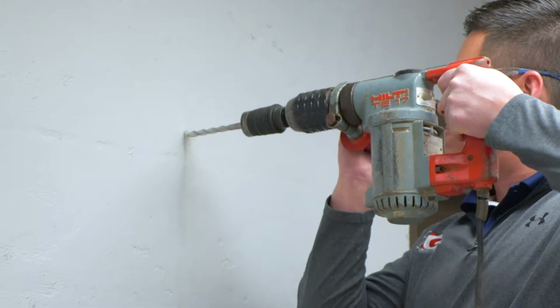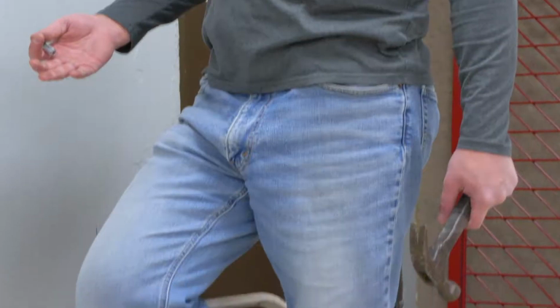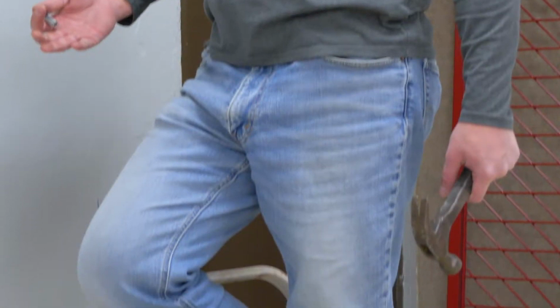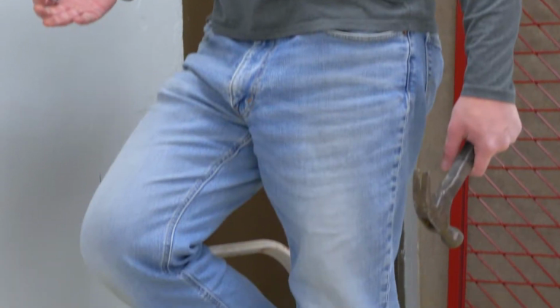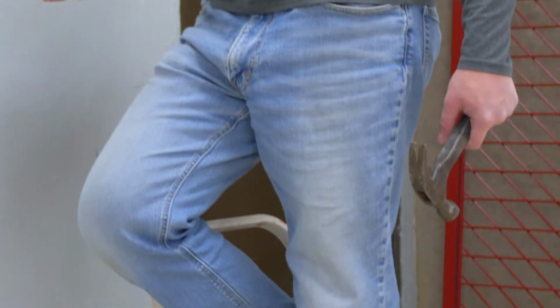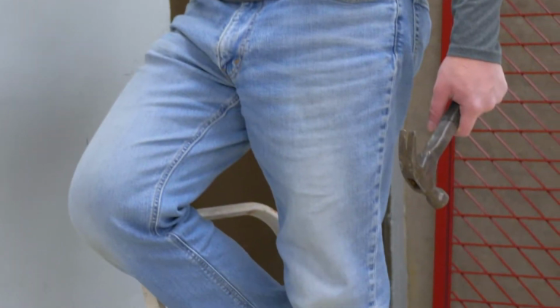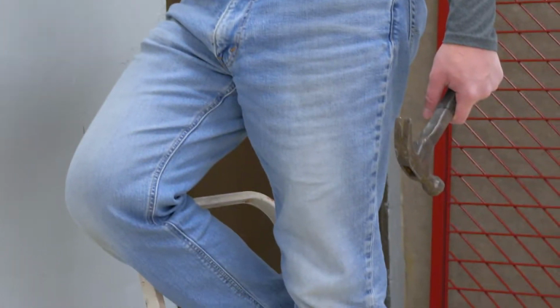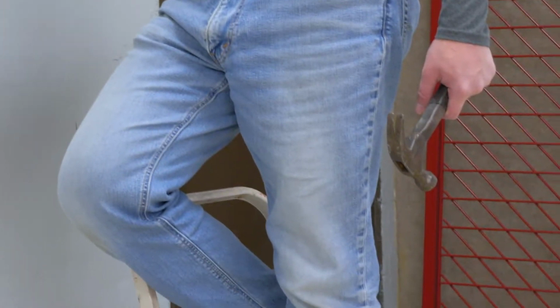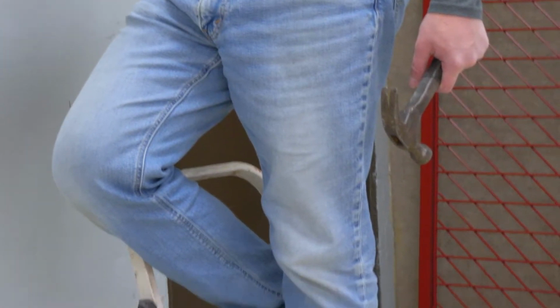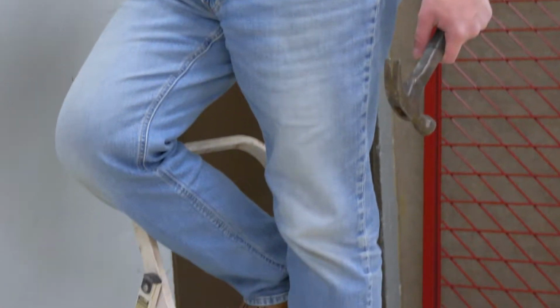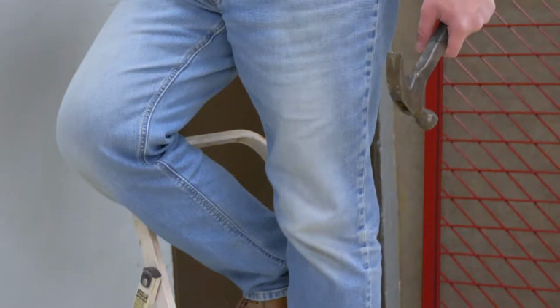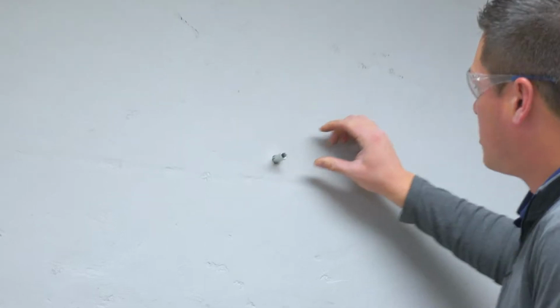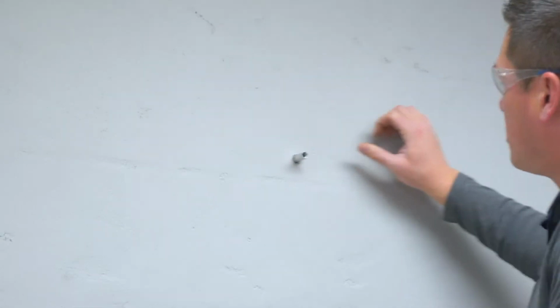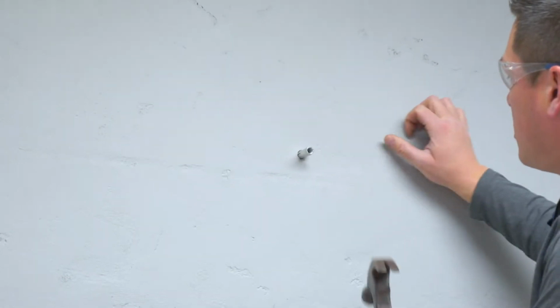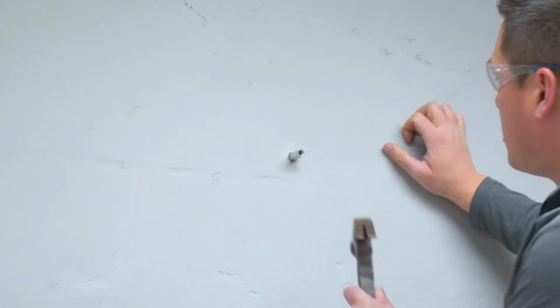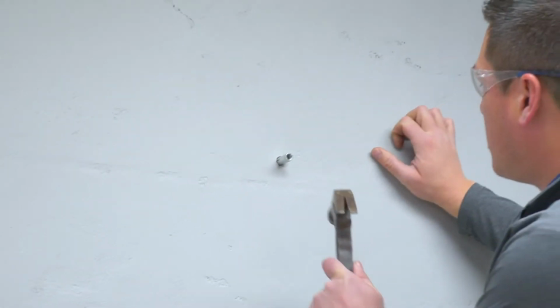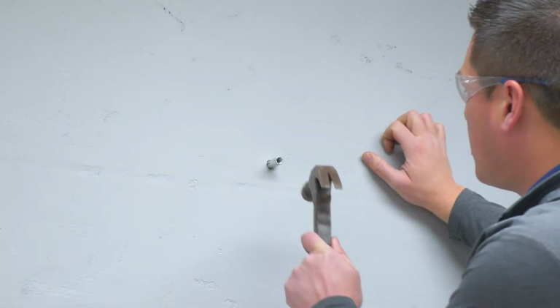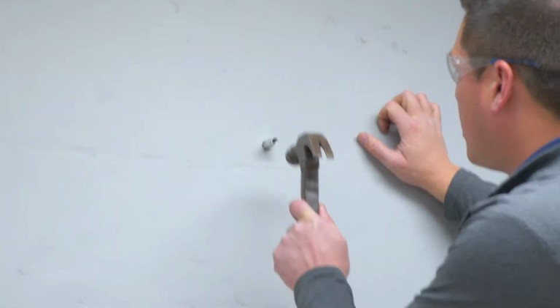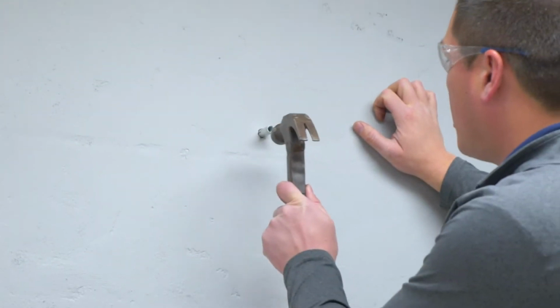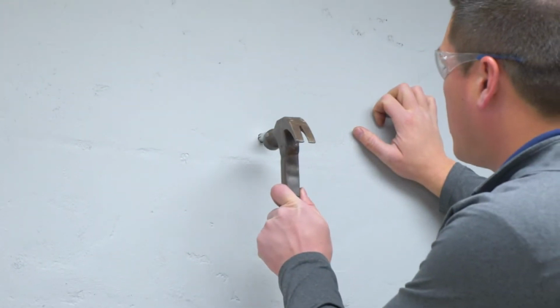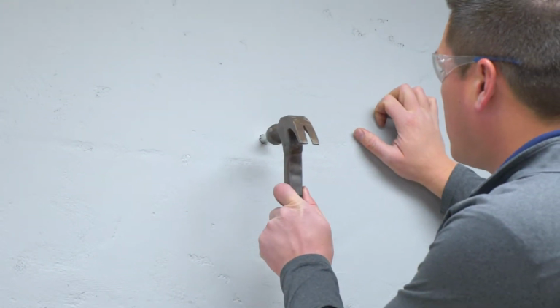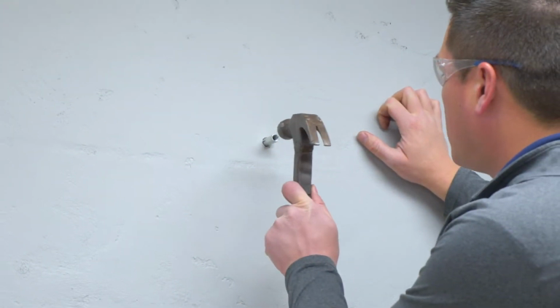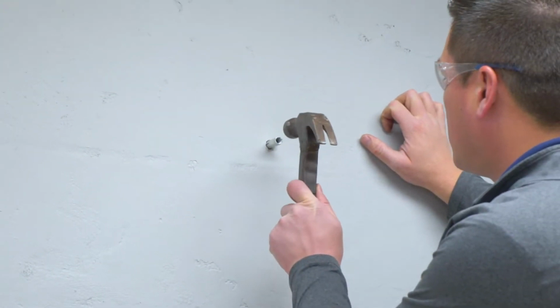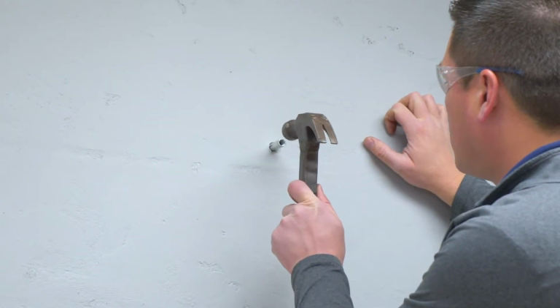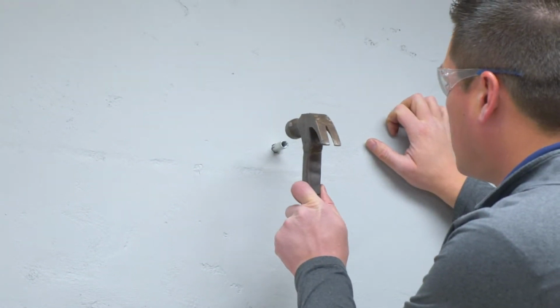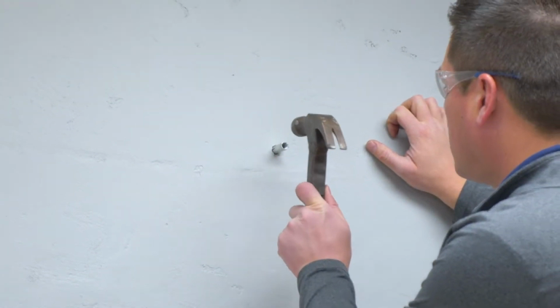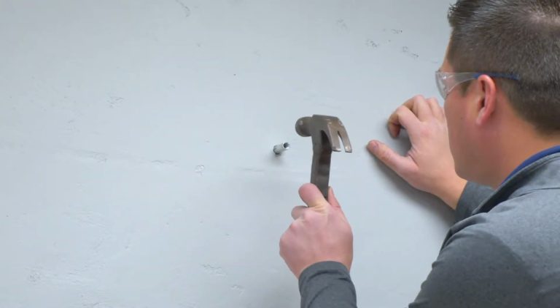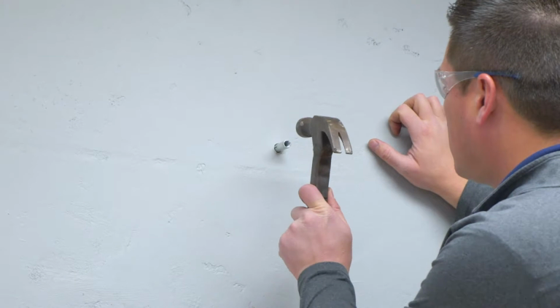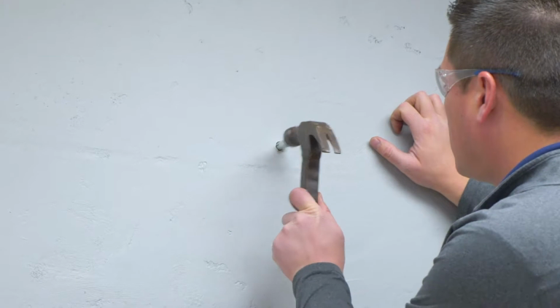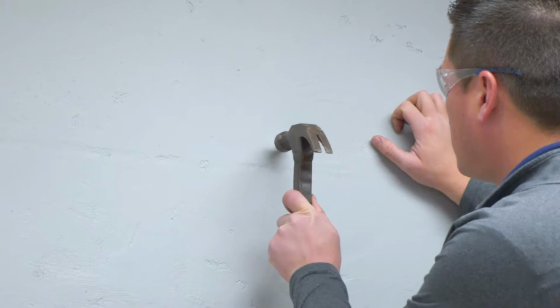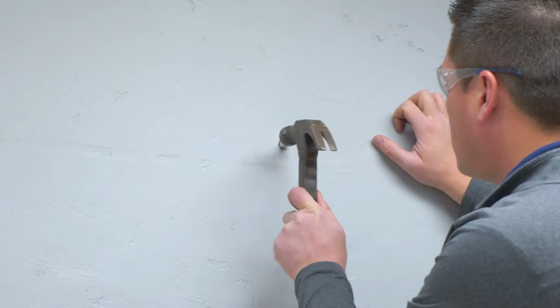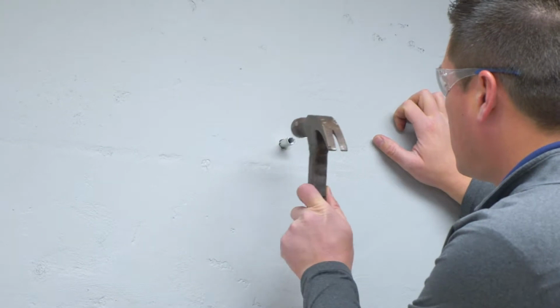Next, you need to fasten your wall anchor into the wall. Be sure it is secure, as it will be holding a lot of weight.